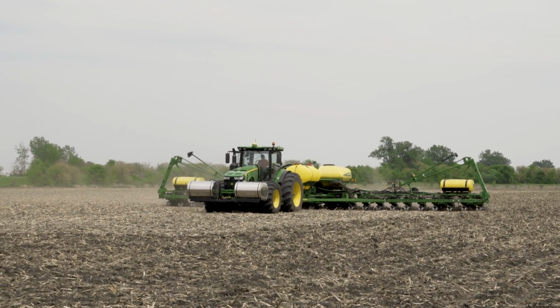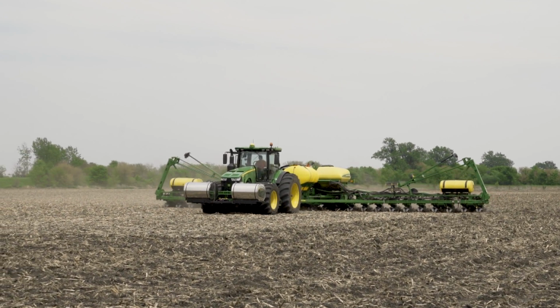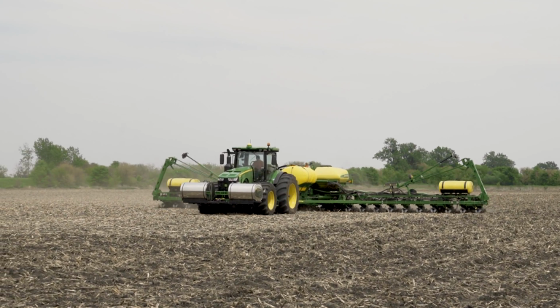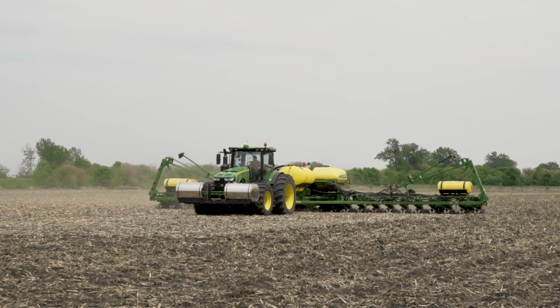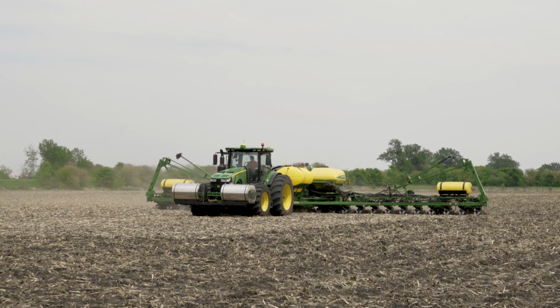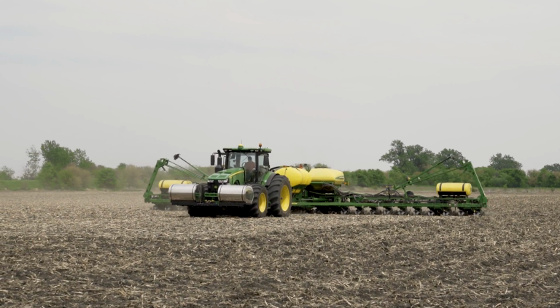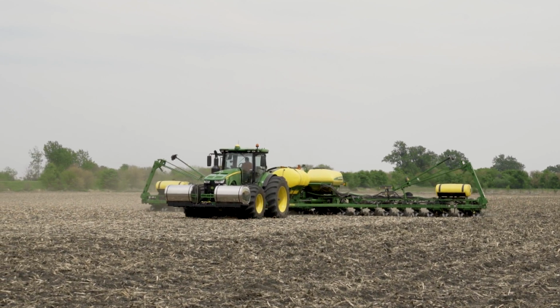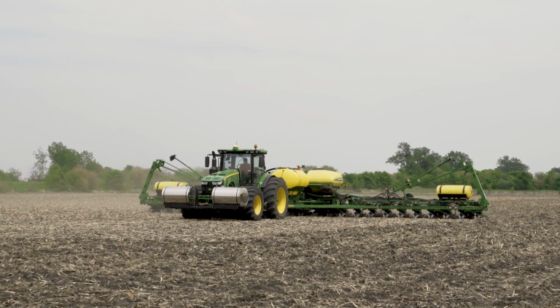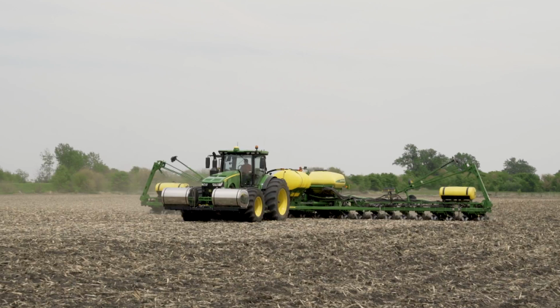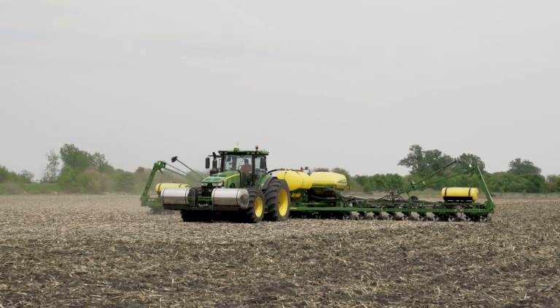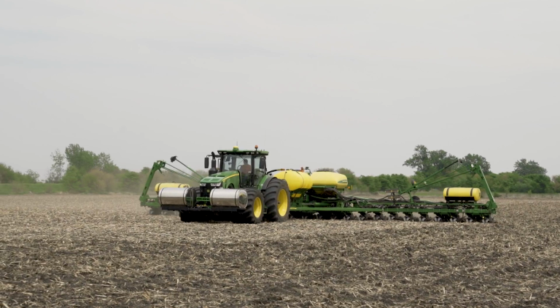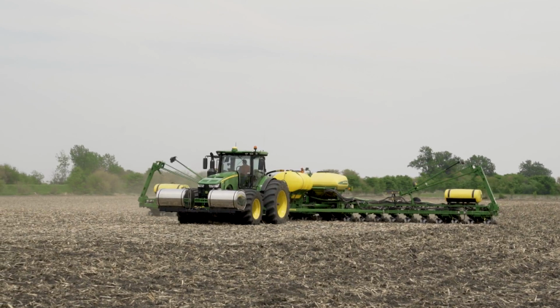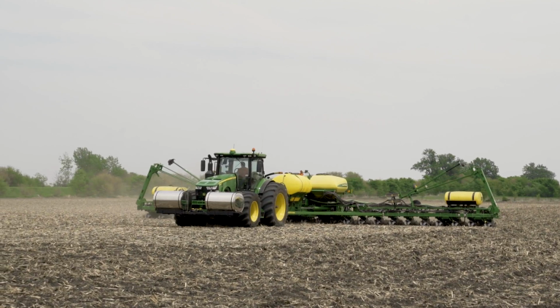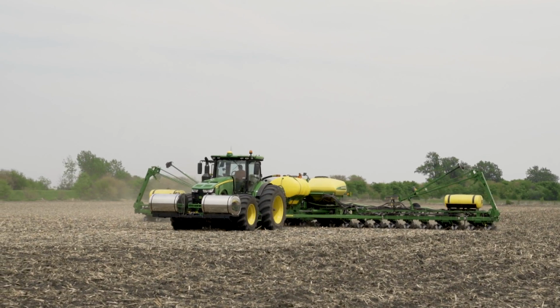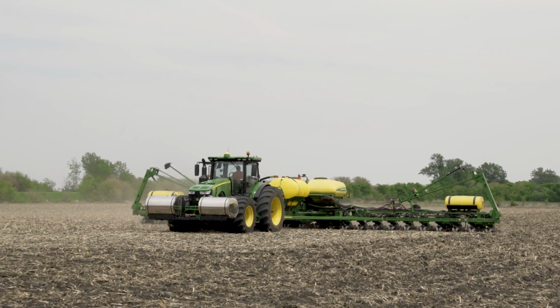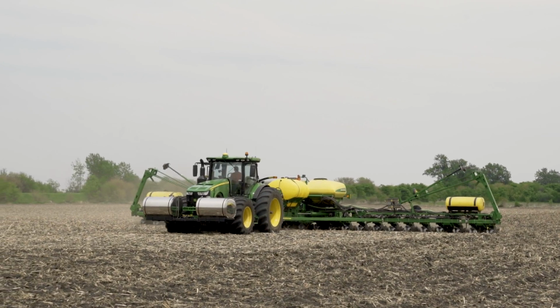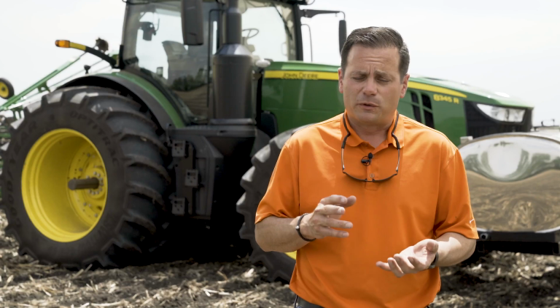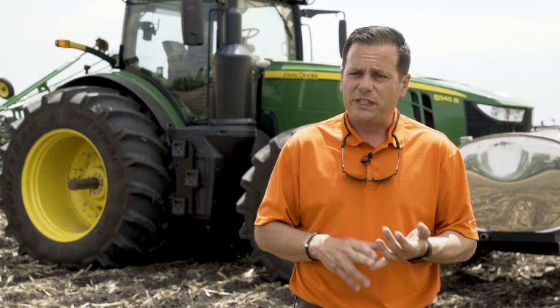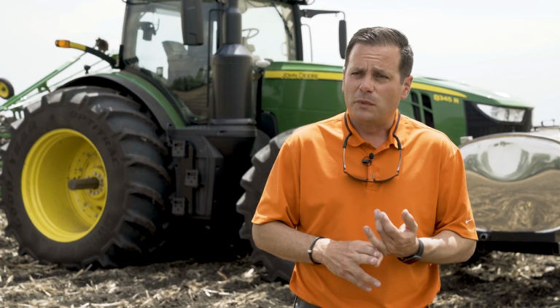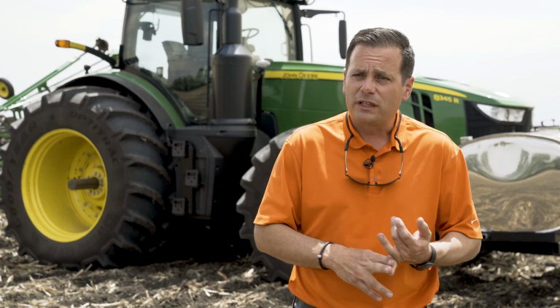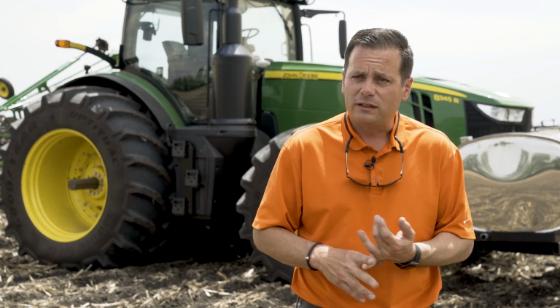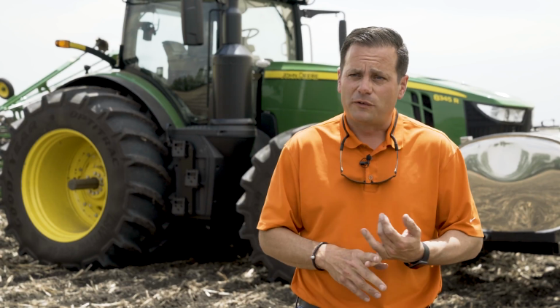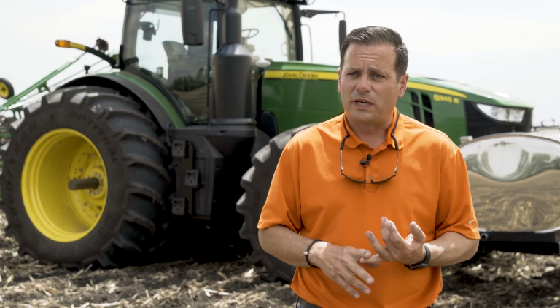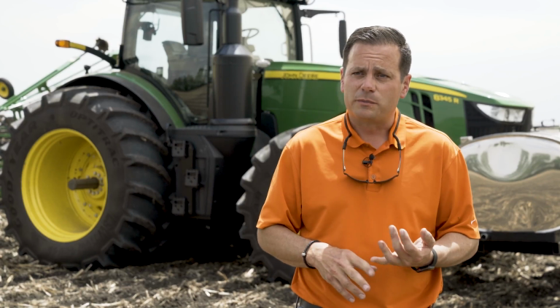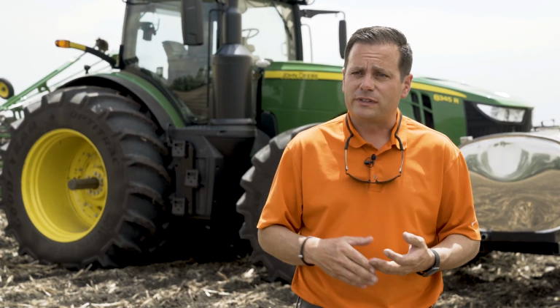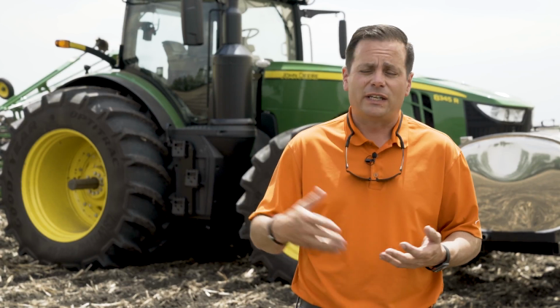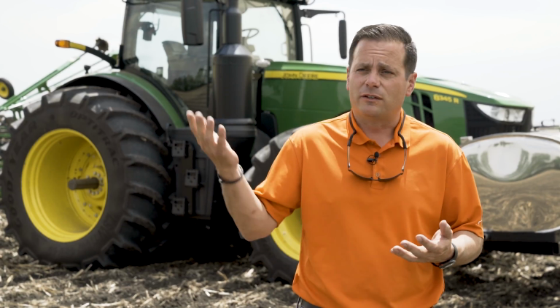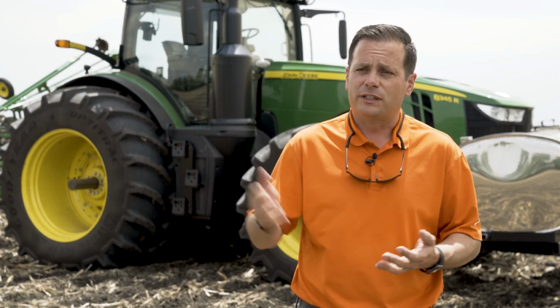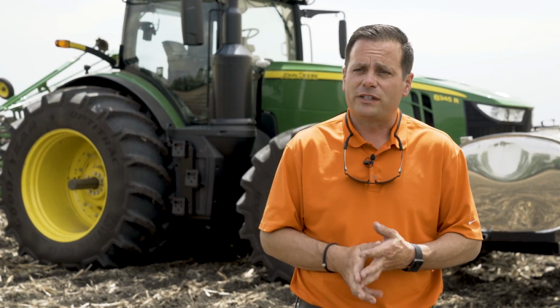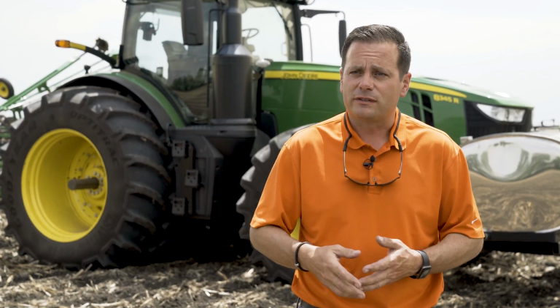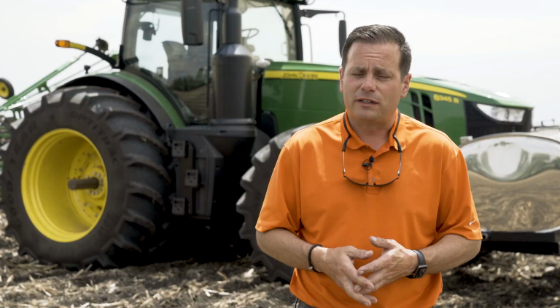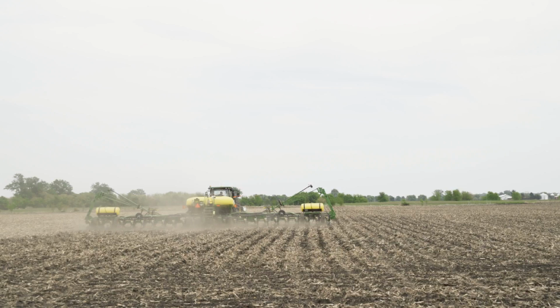This area has got a wide range of soils, everything from peat and muck in river bottoms to sand on the adjacent sand hills.